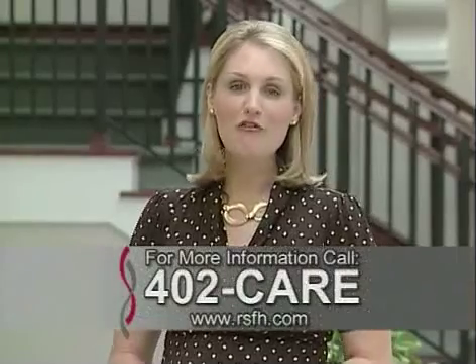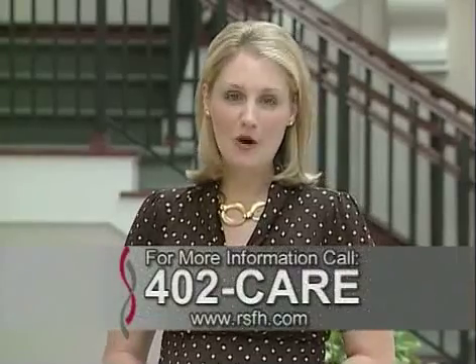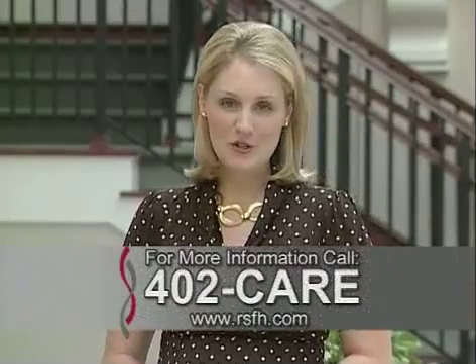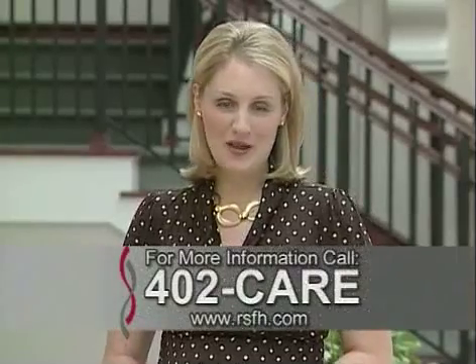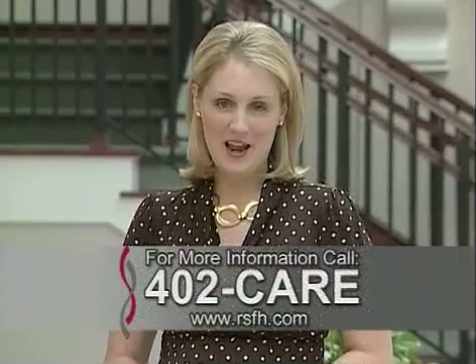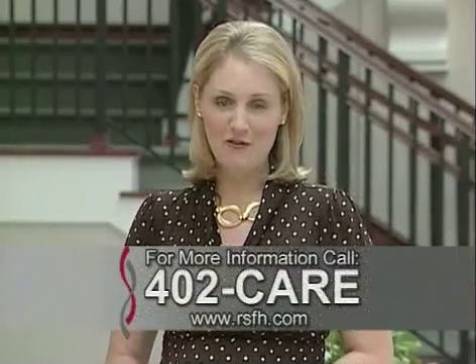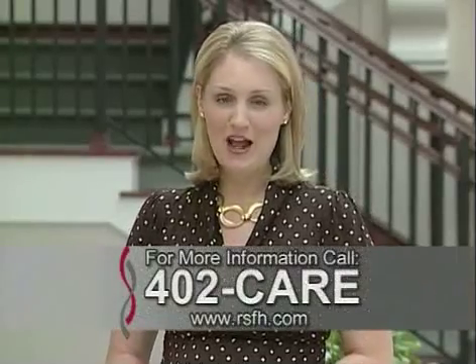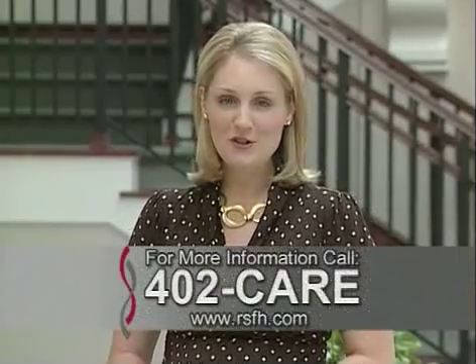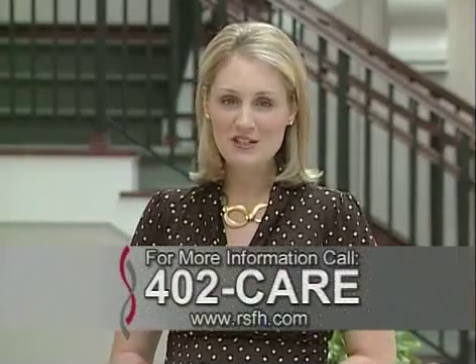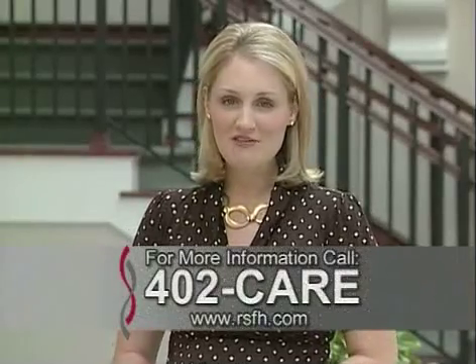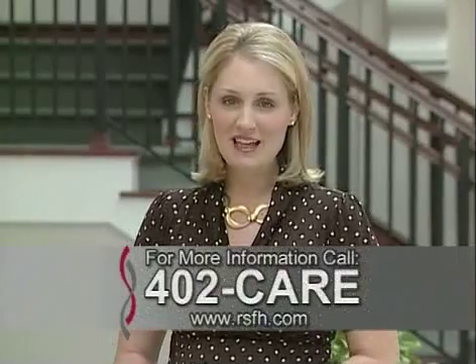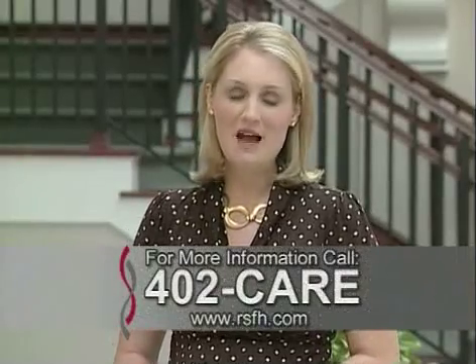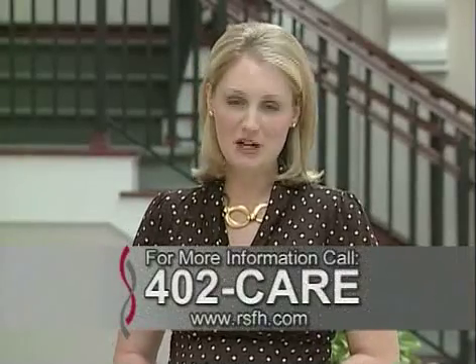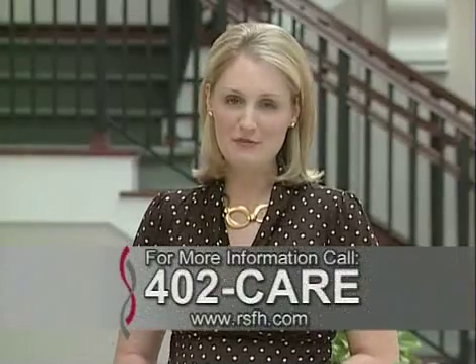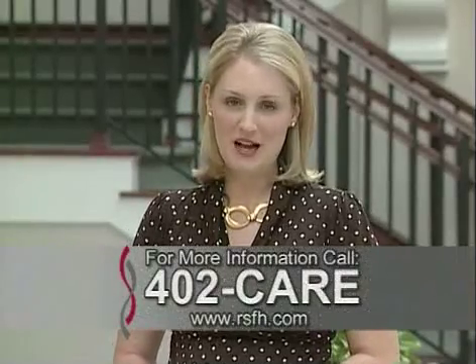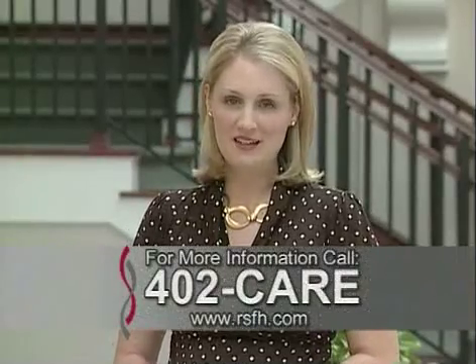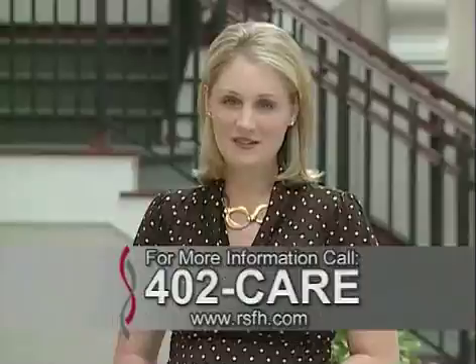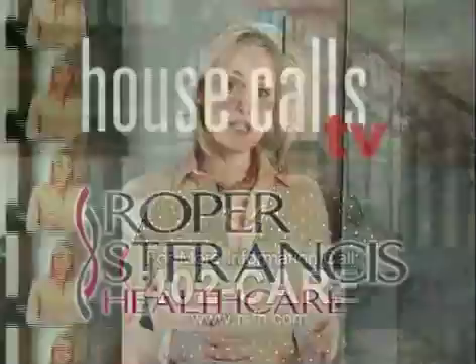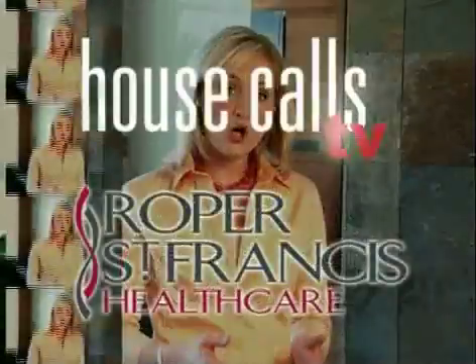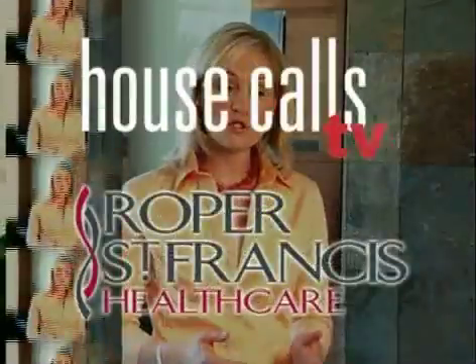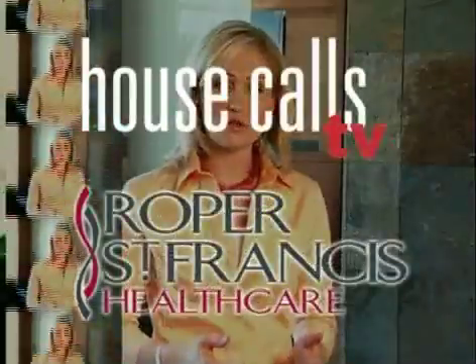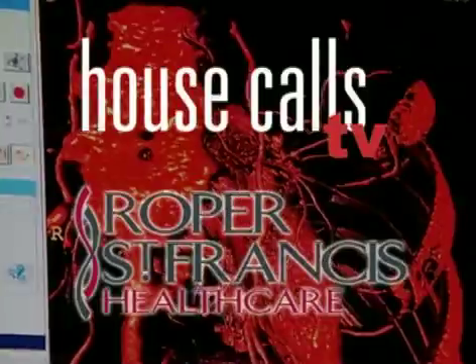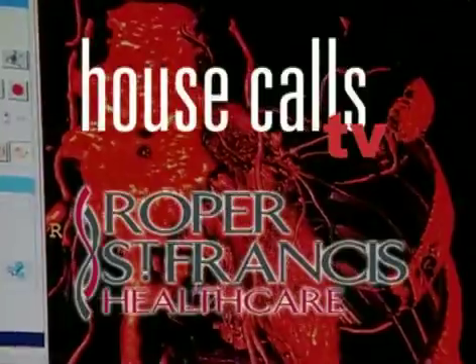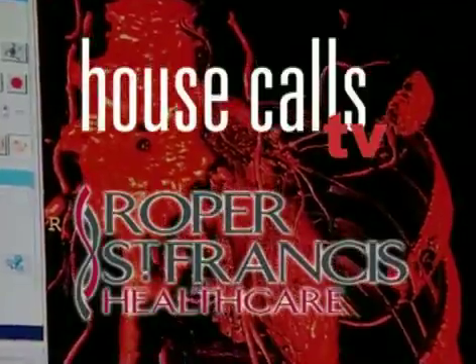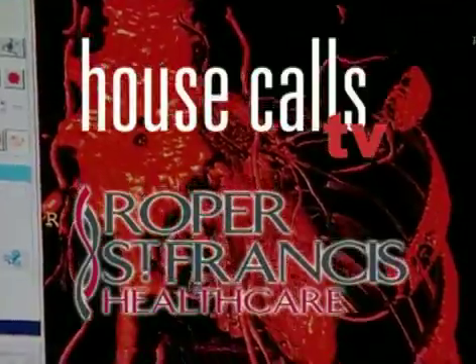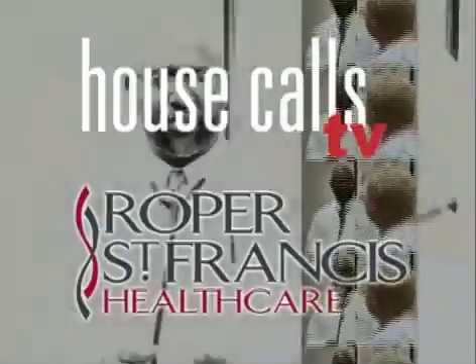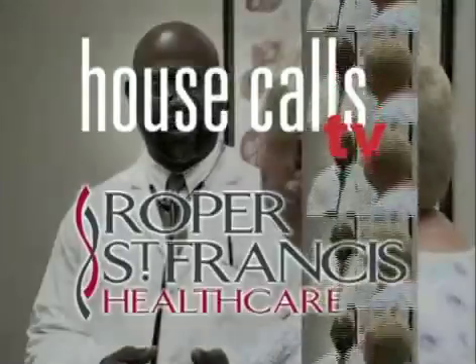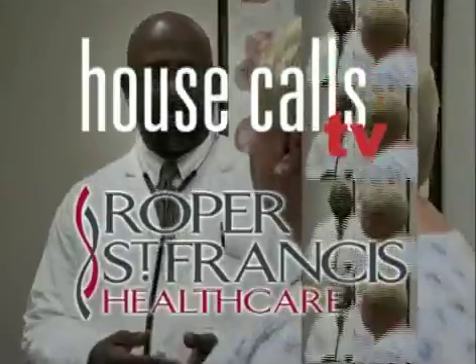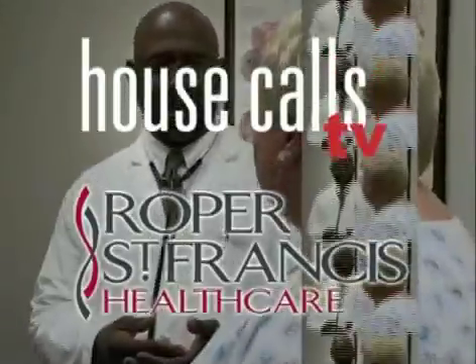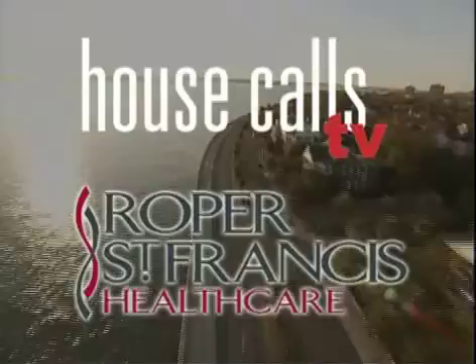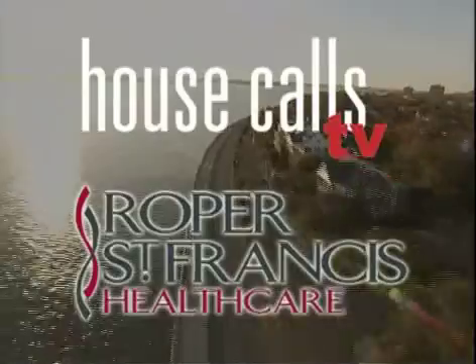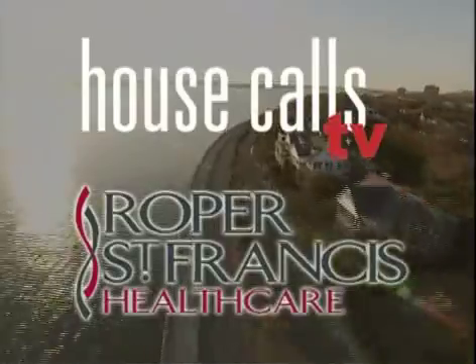For more information, call 402-CARE. For House Calls TV, I'm Merritt Buck. Roper St. Francis Healthcare's House Calls TV.